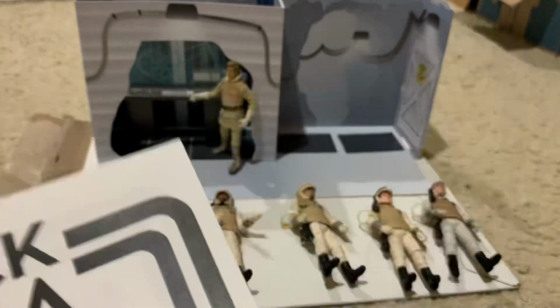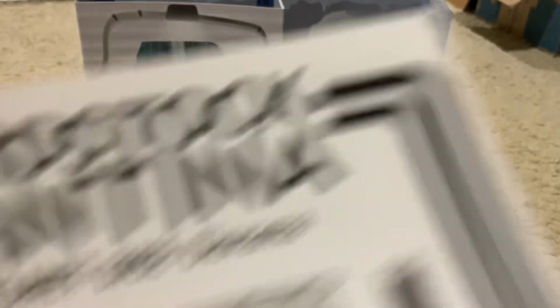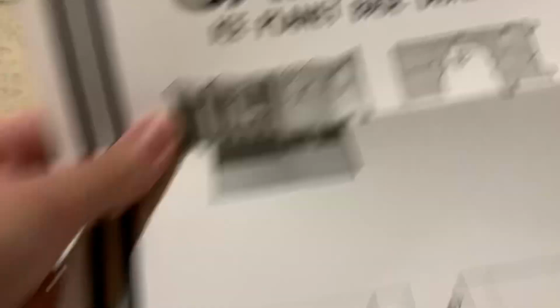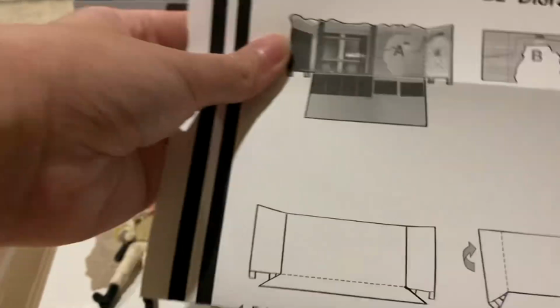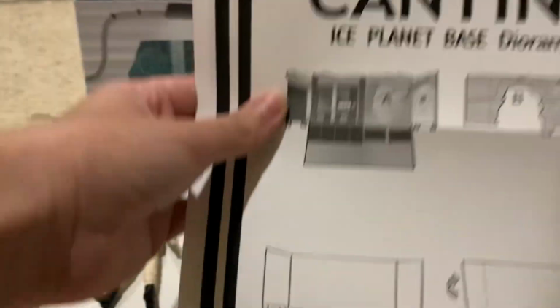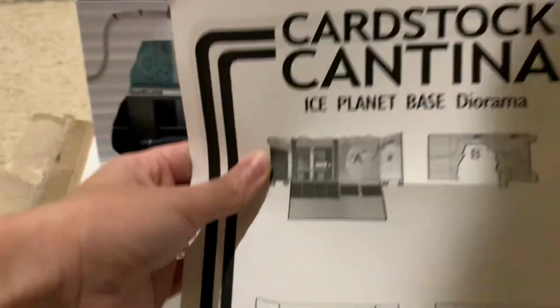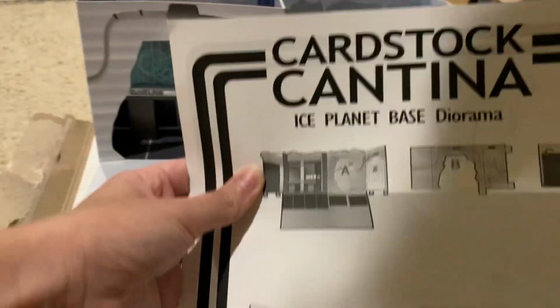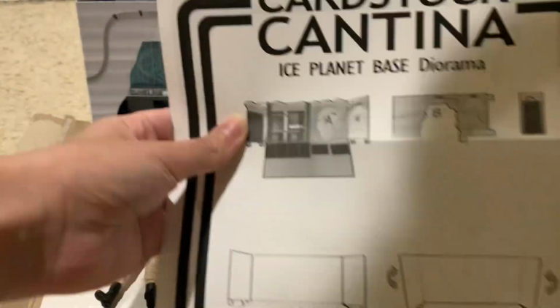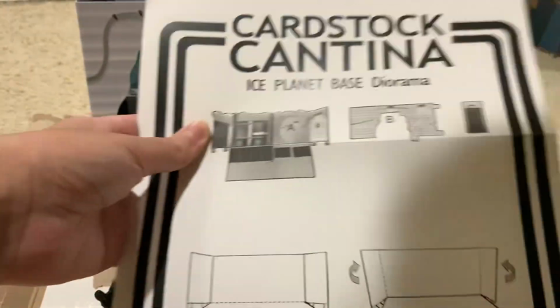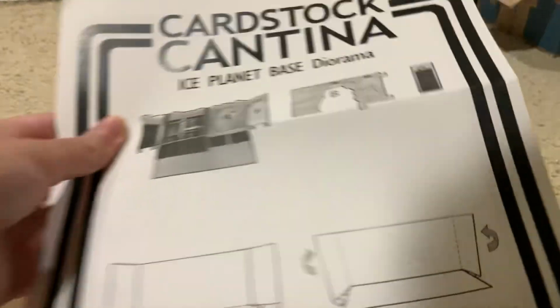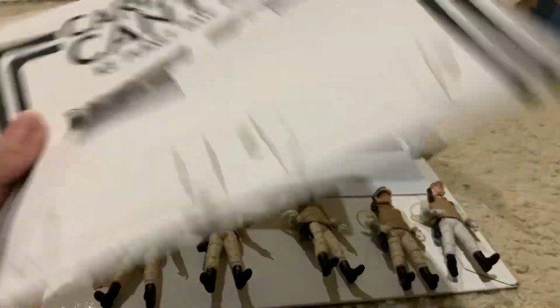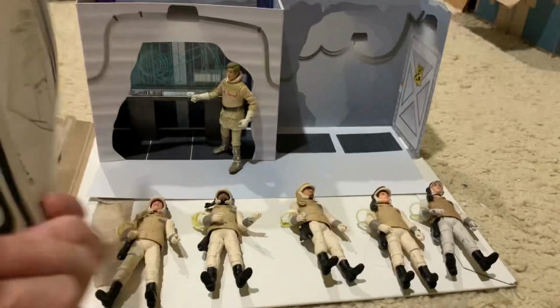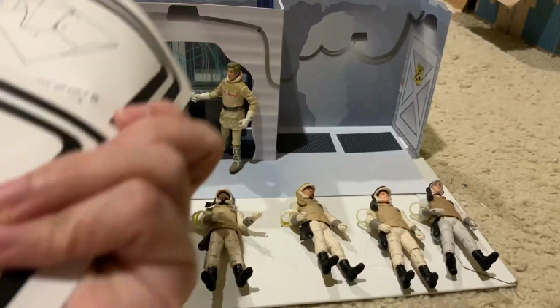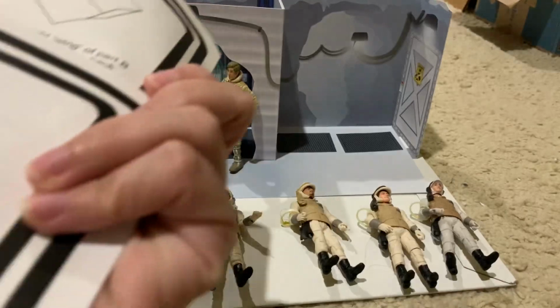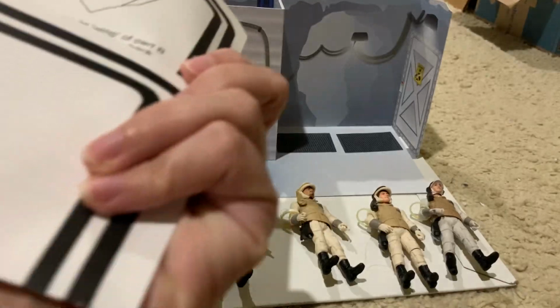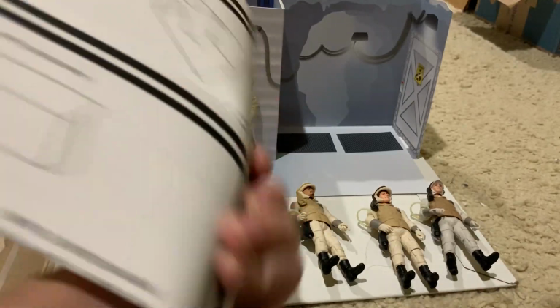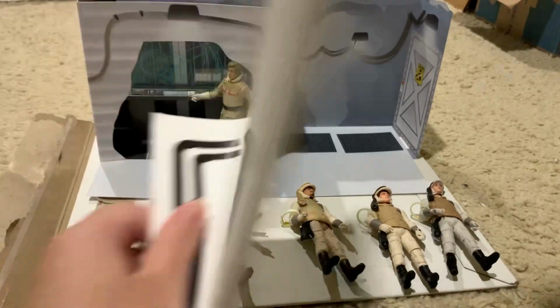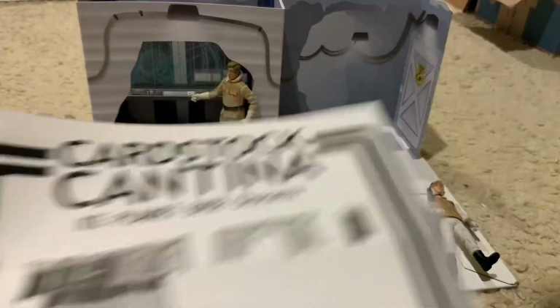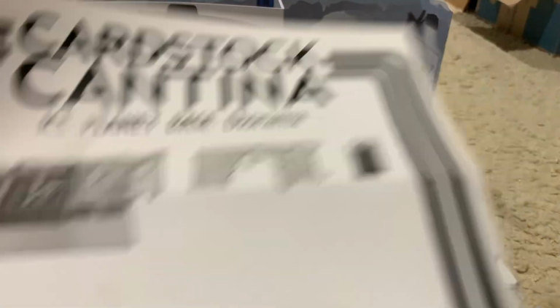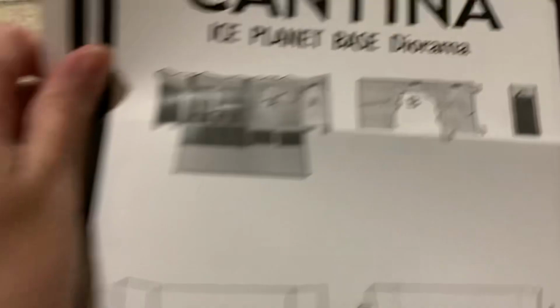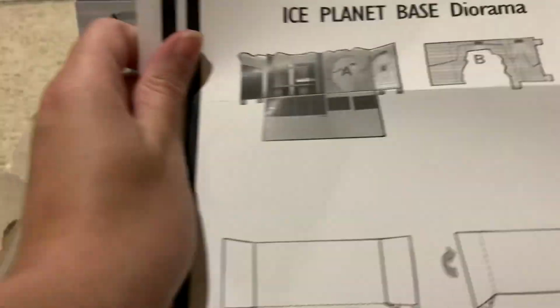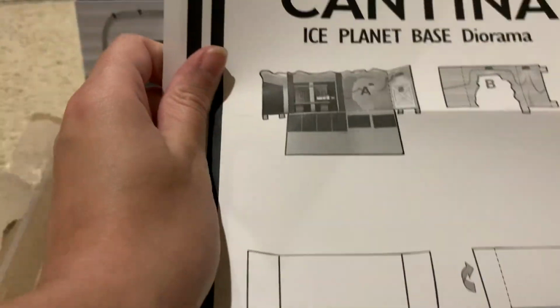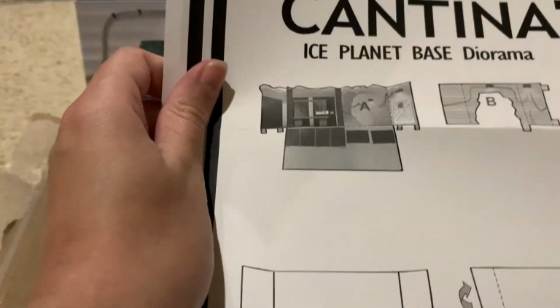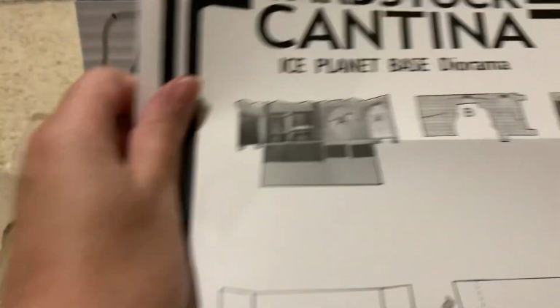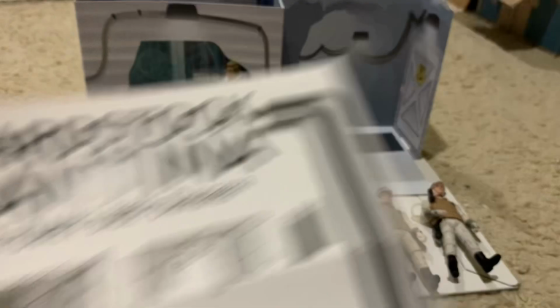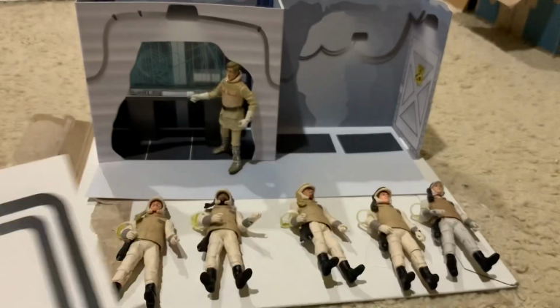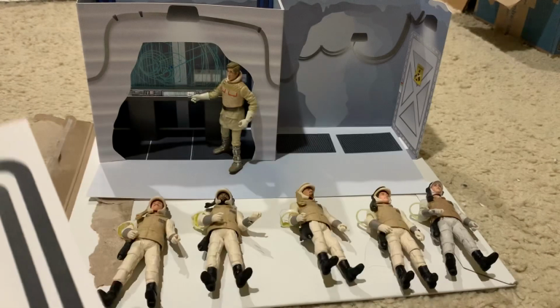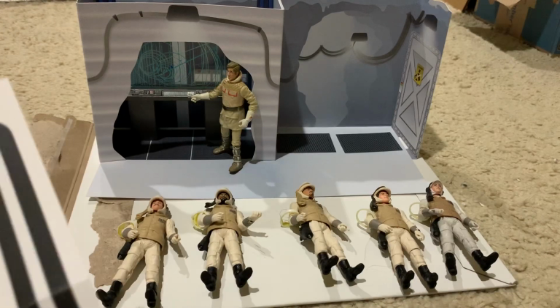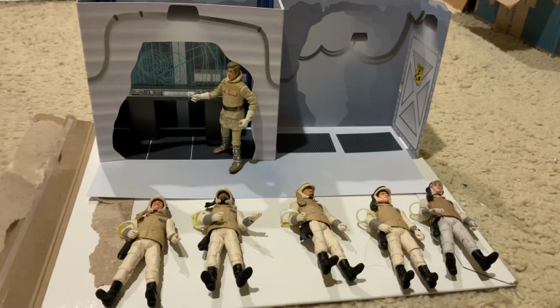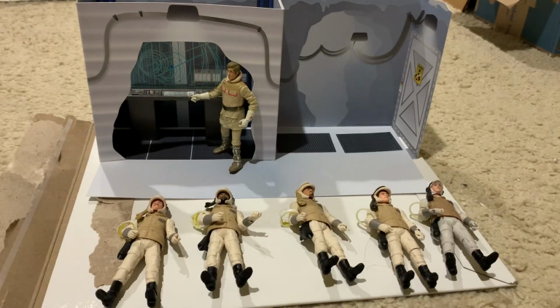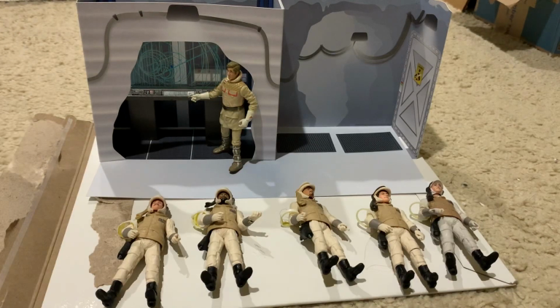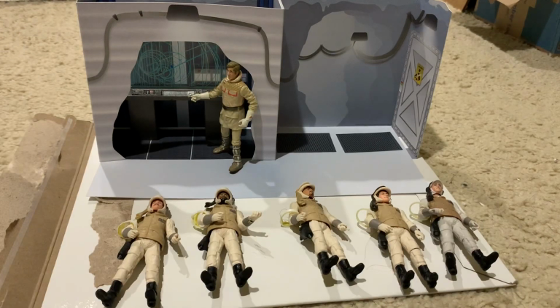It's a store on Etsy — they have some cheap cardstock, and I believe this cost me like $15.